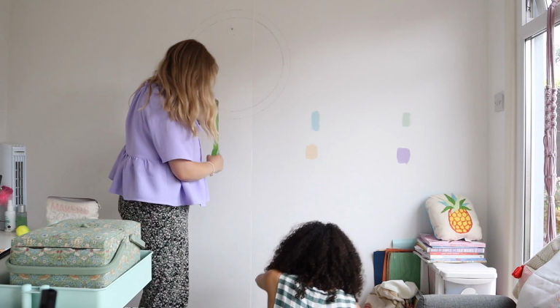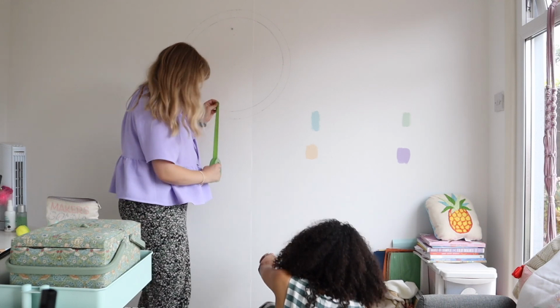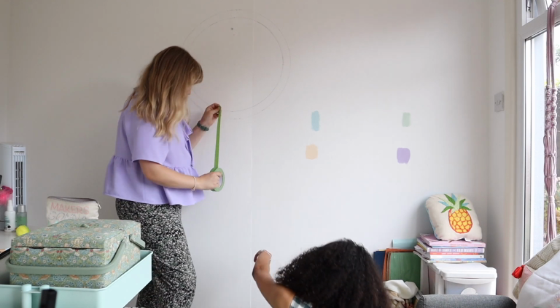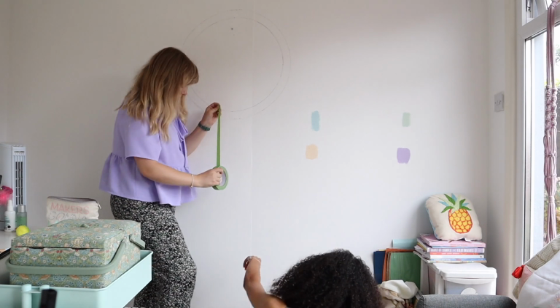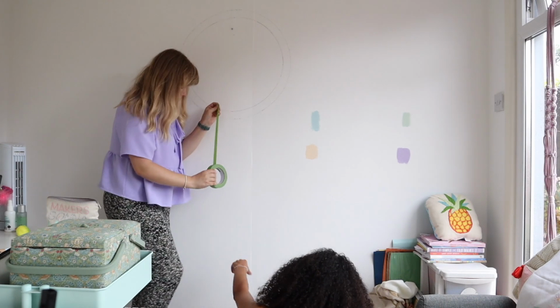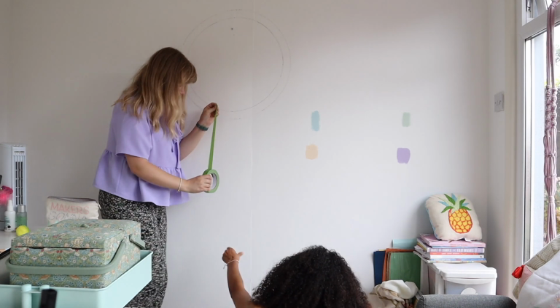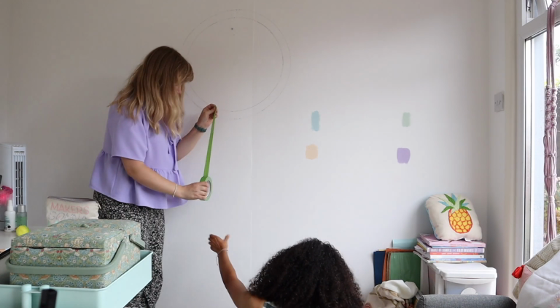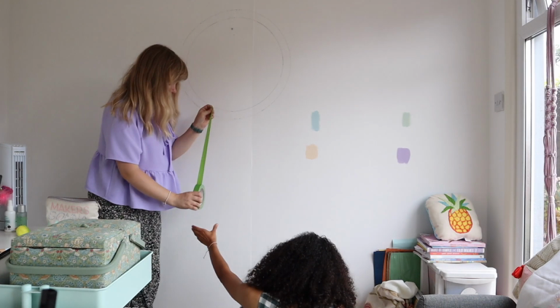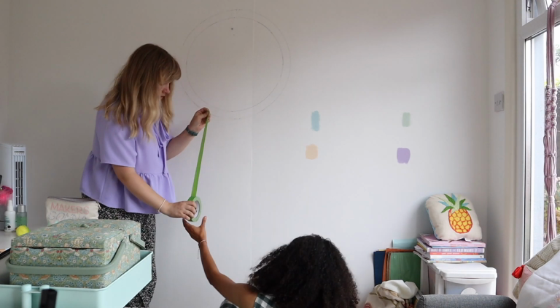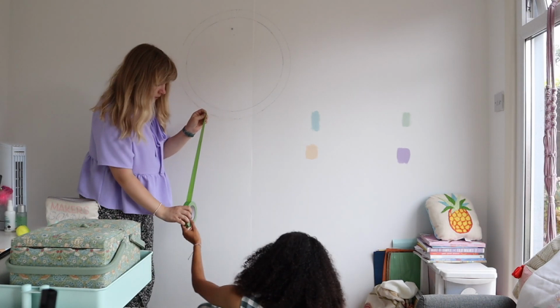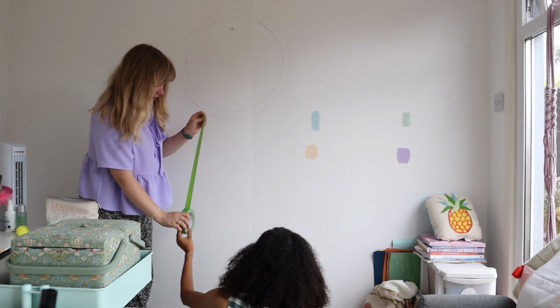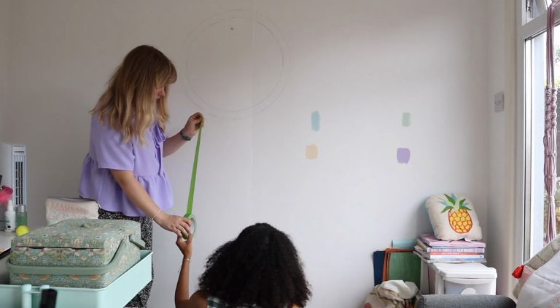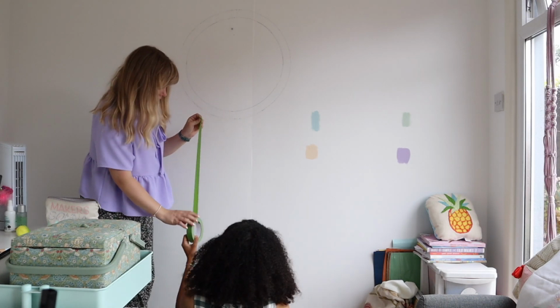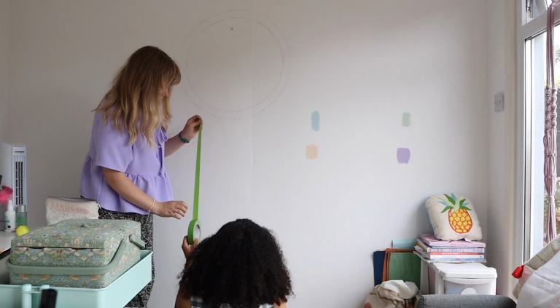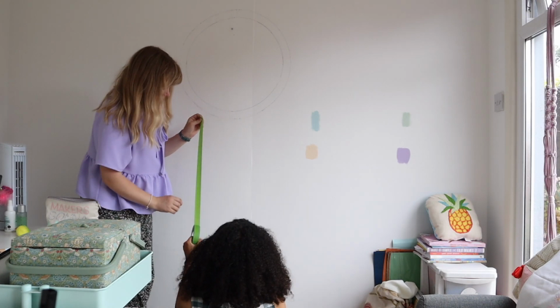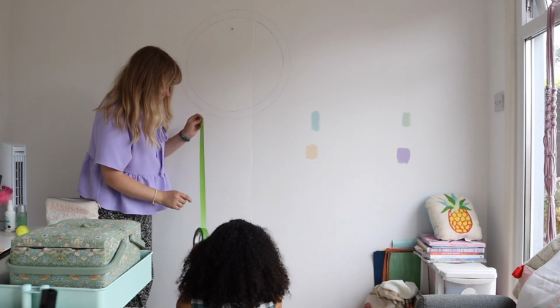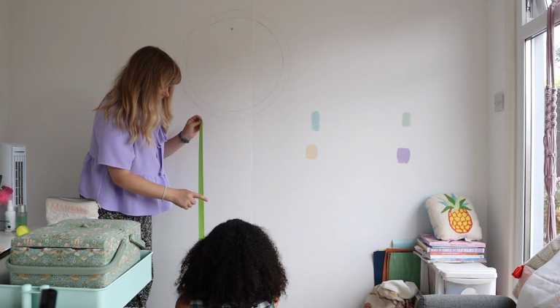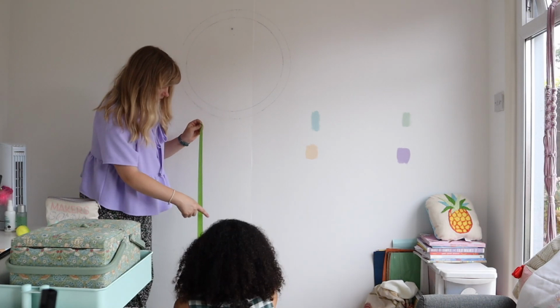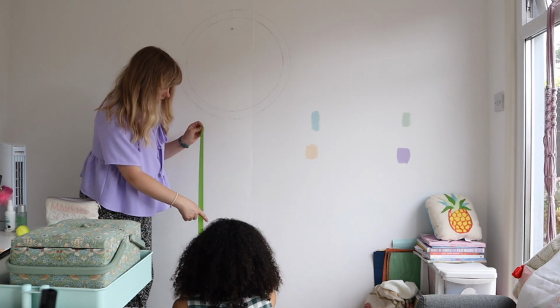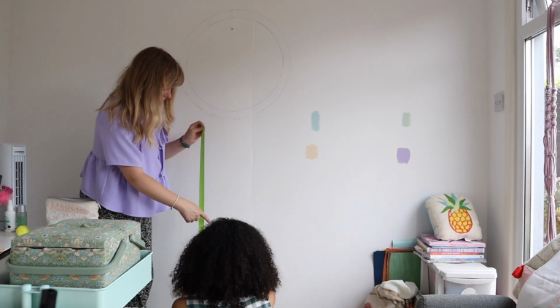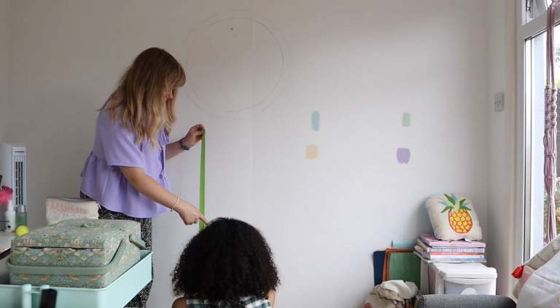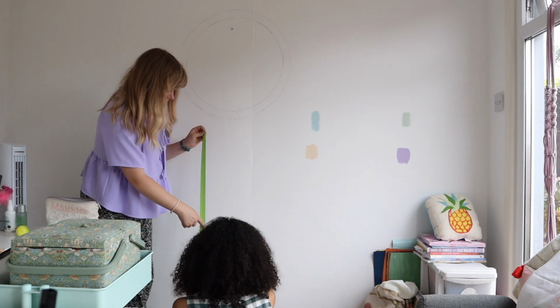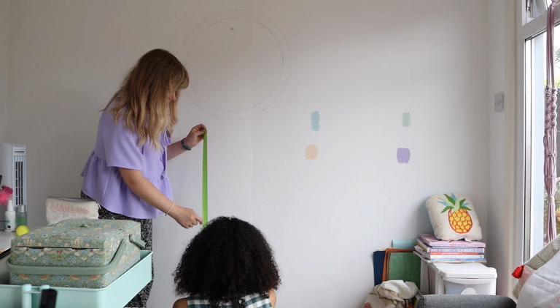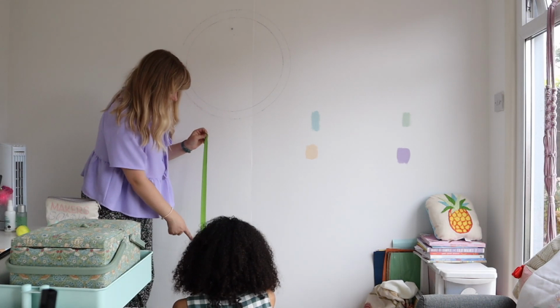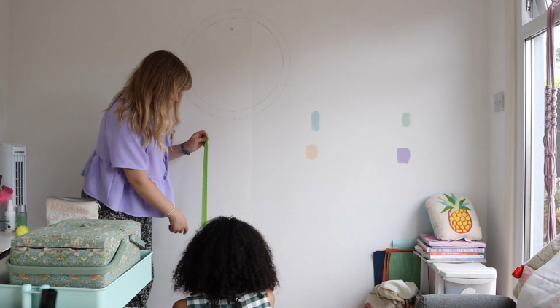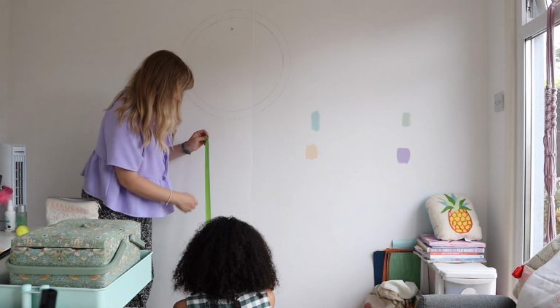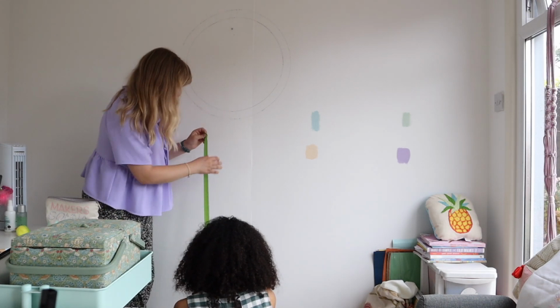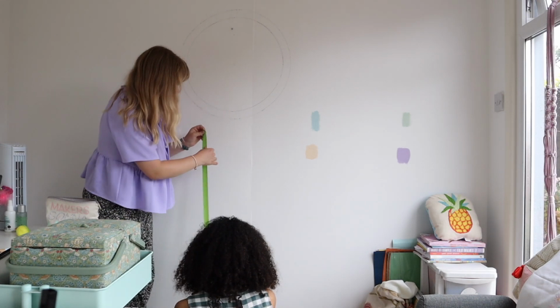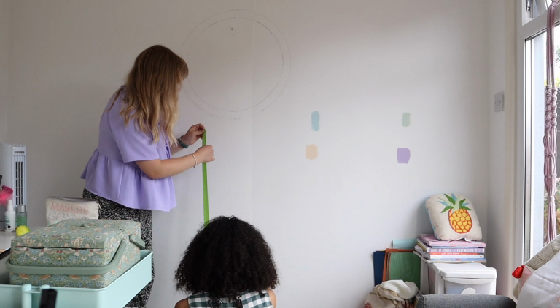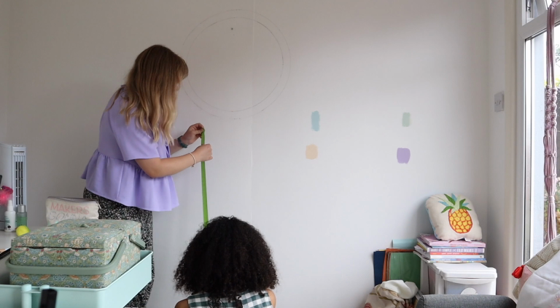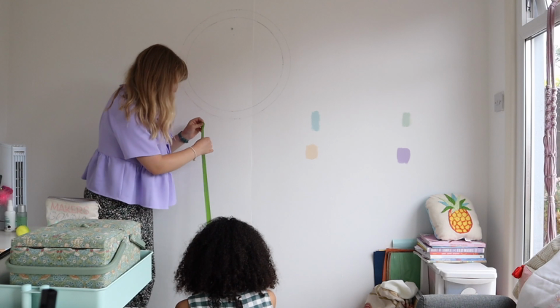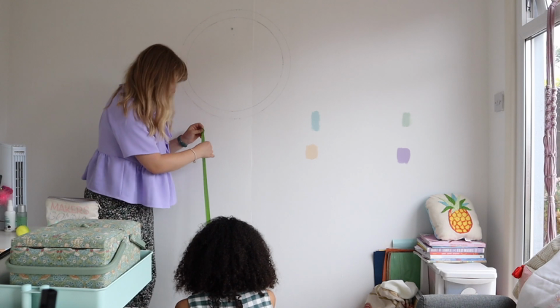We're going from this edge — this edge needs to go on the outer edge of that line.